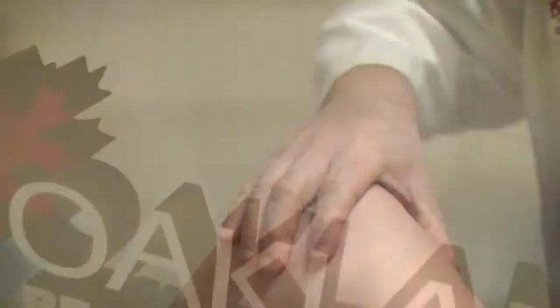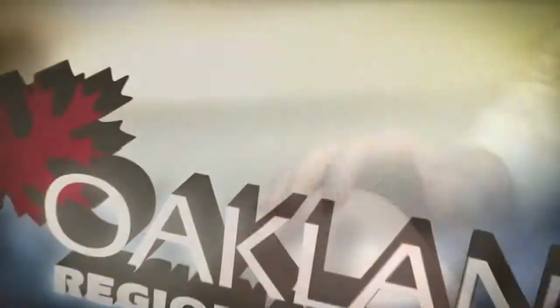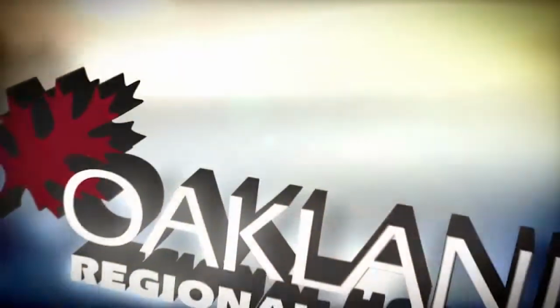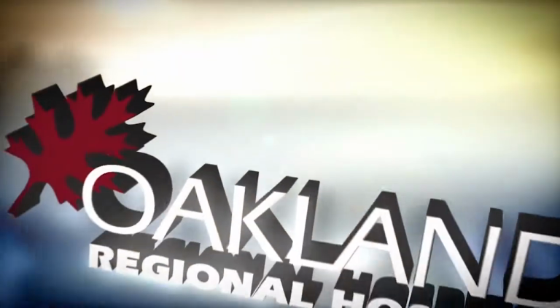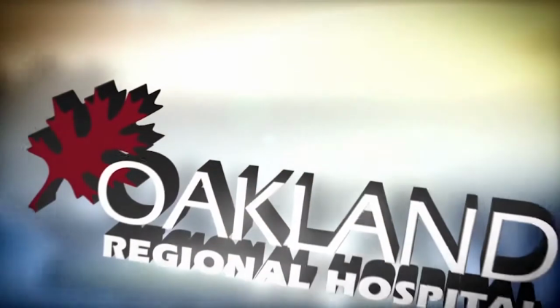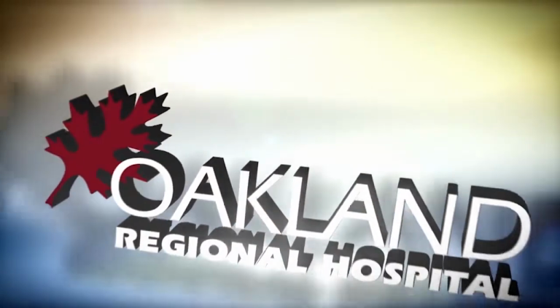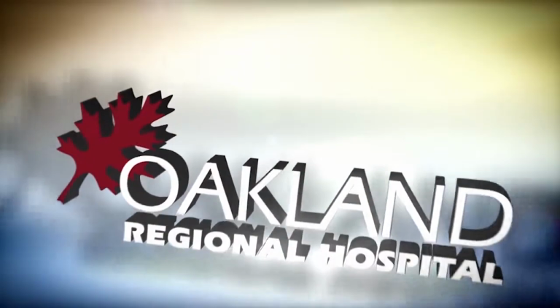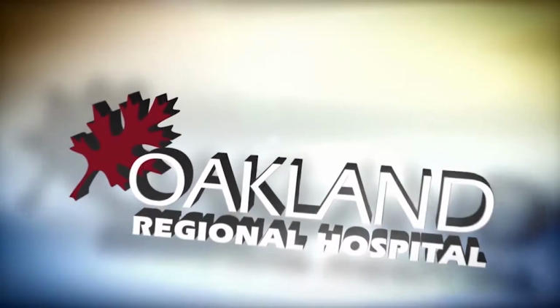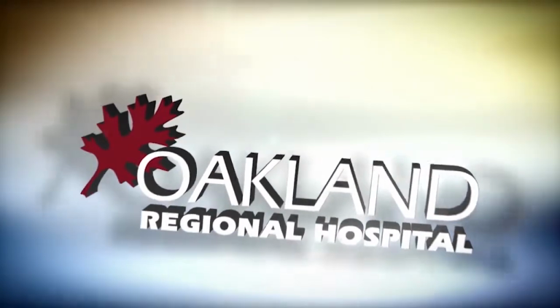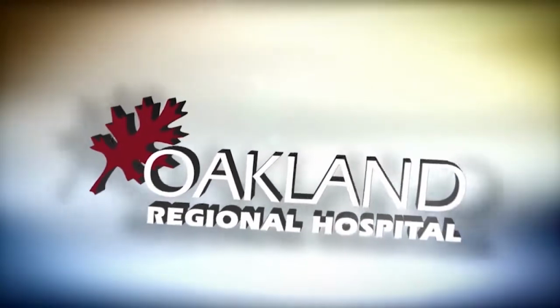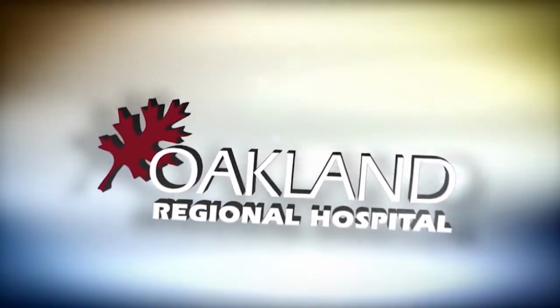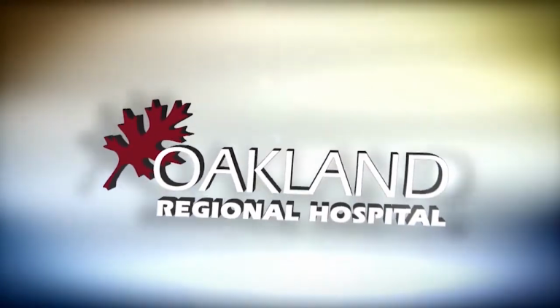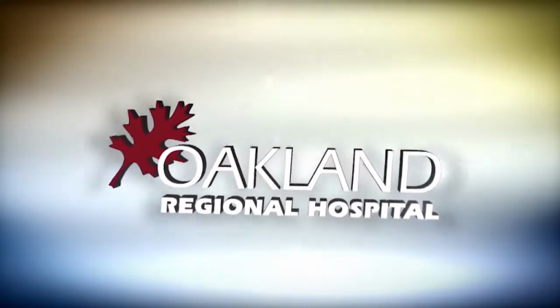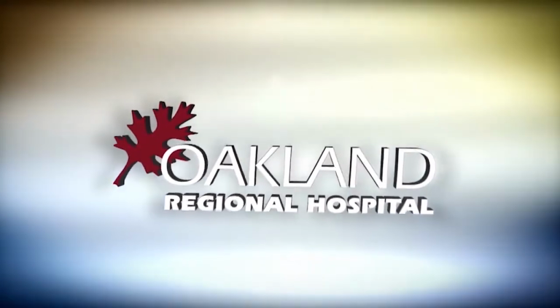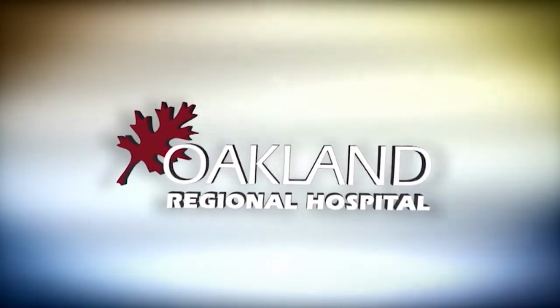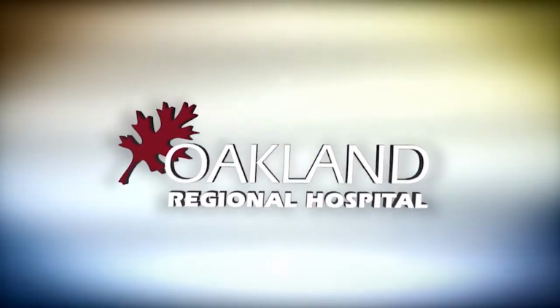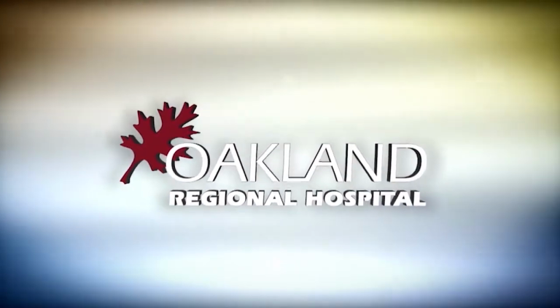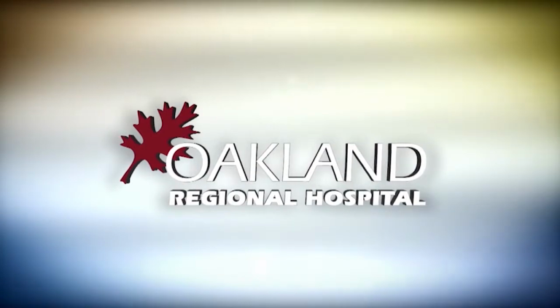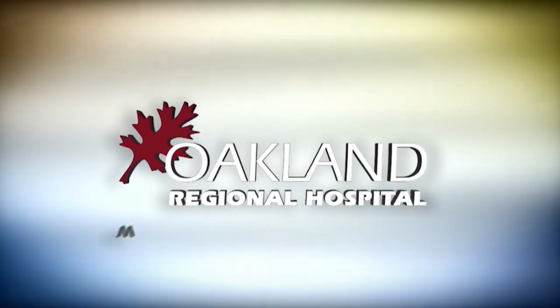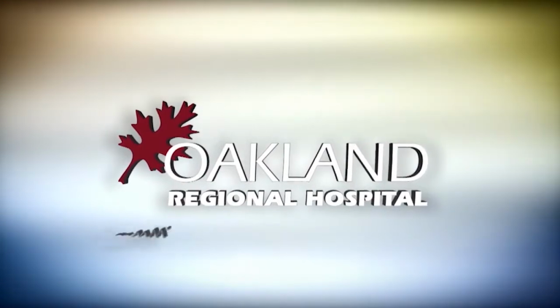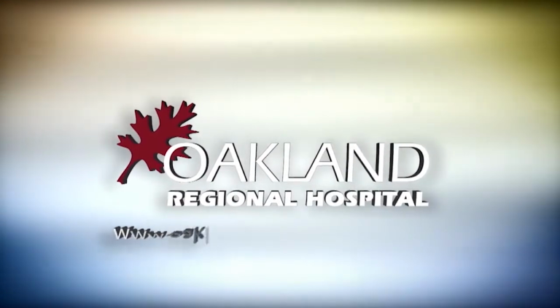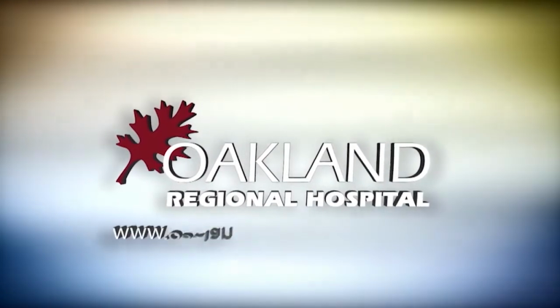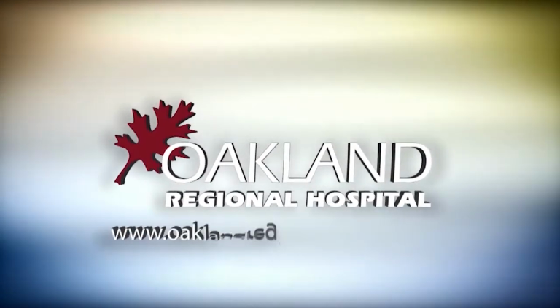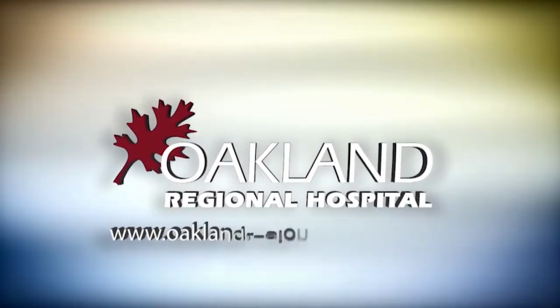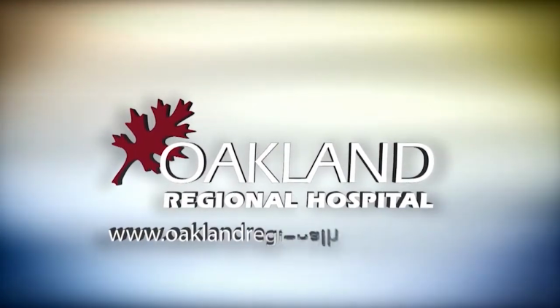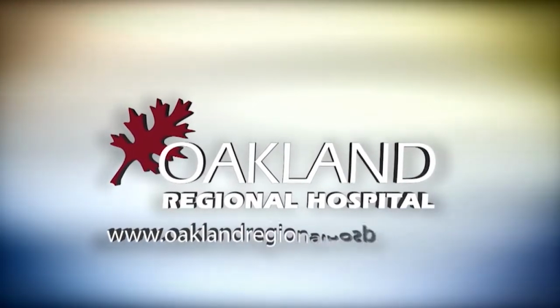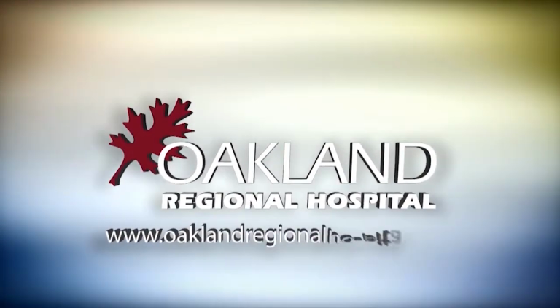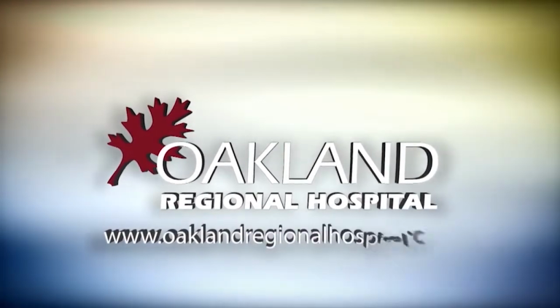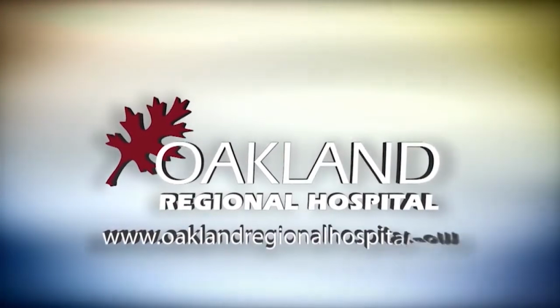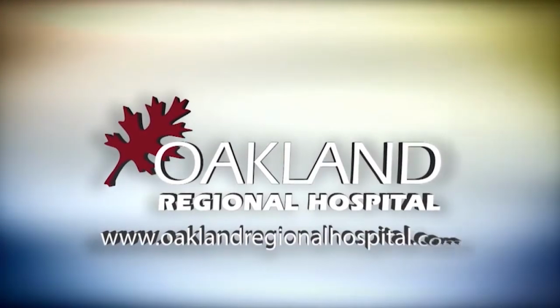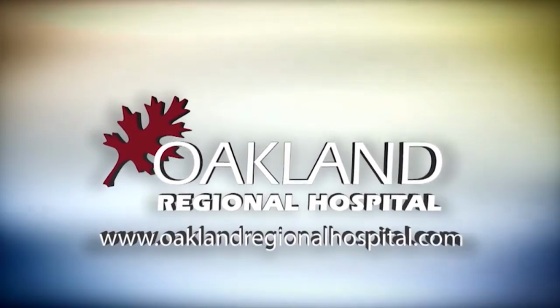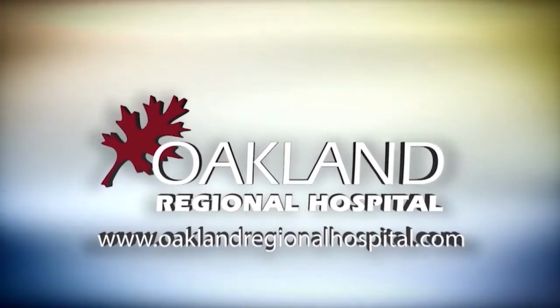Visit OaklandRegionalHospital.com or call 248-485-8300. Oakland Regional Hospital.